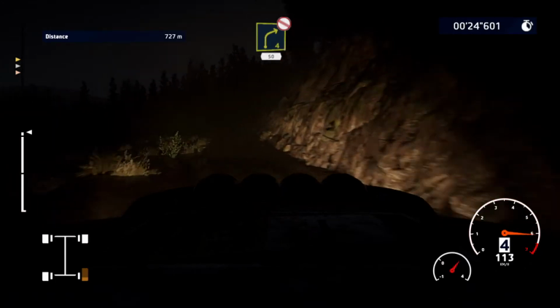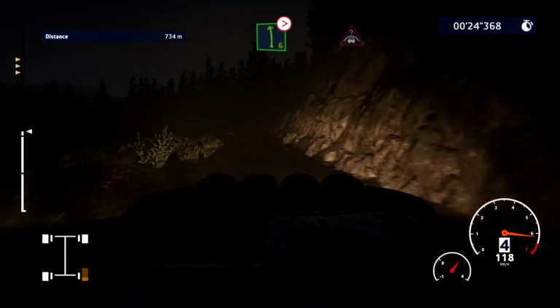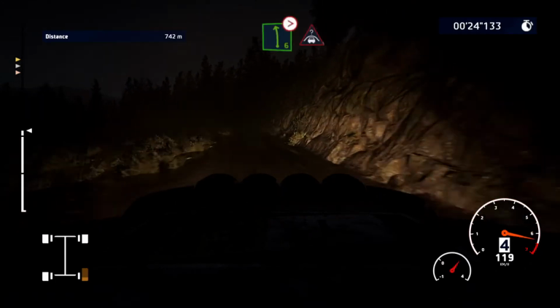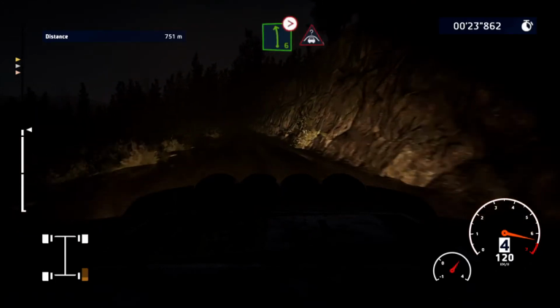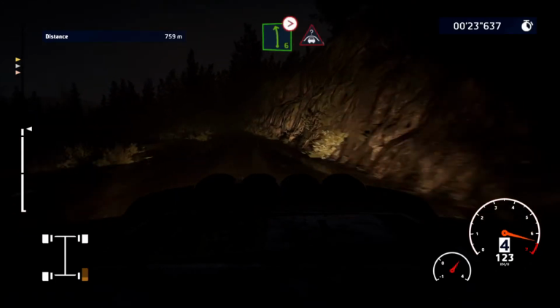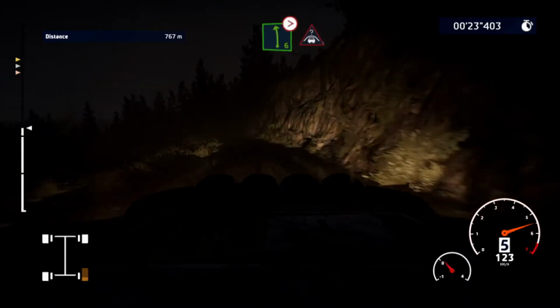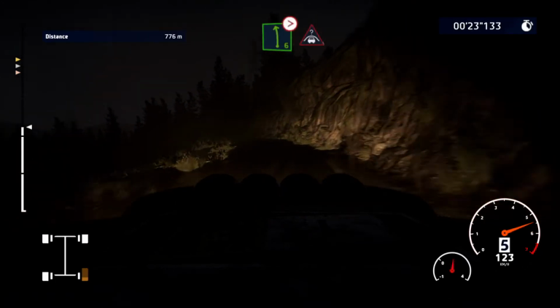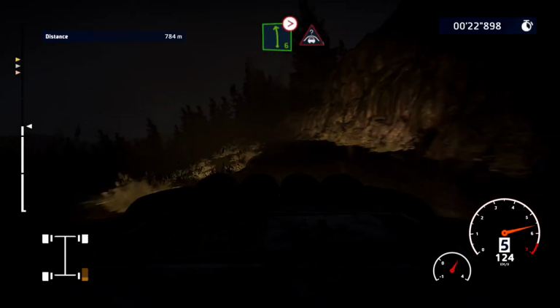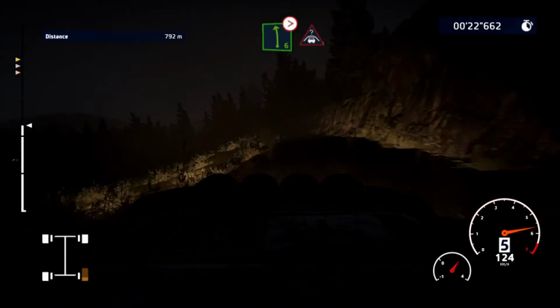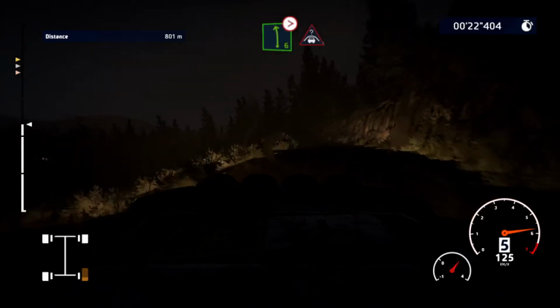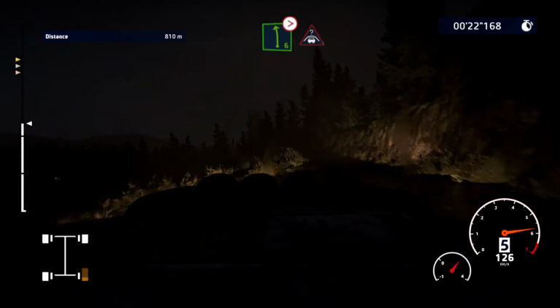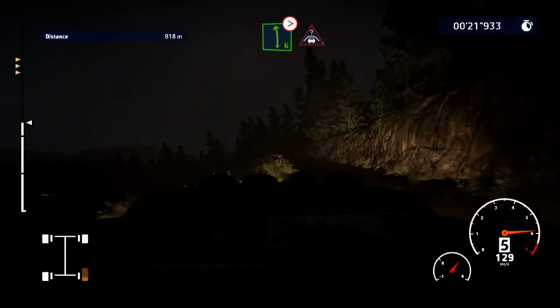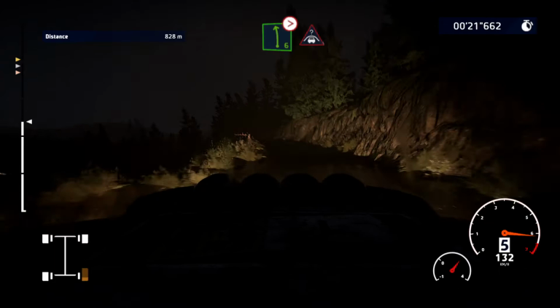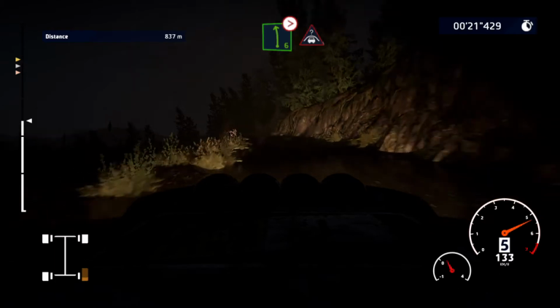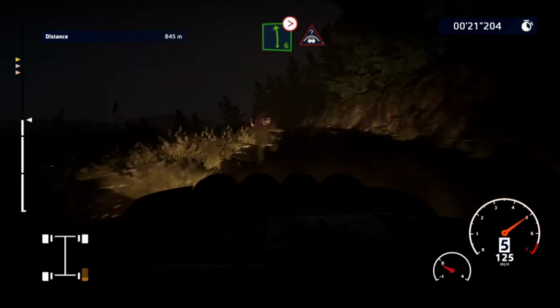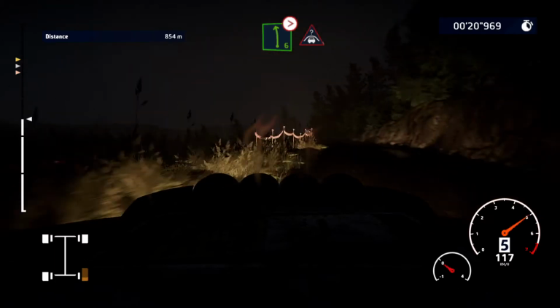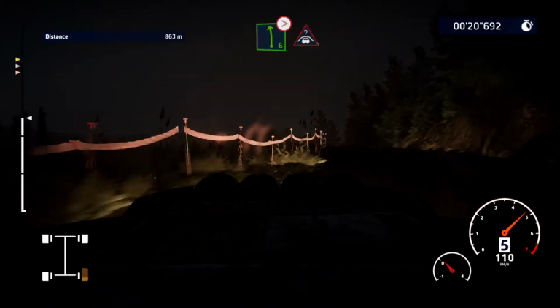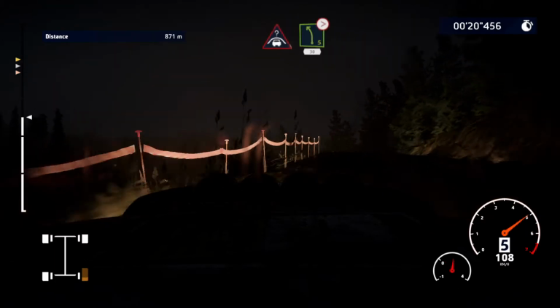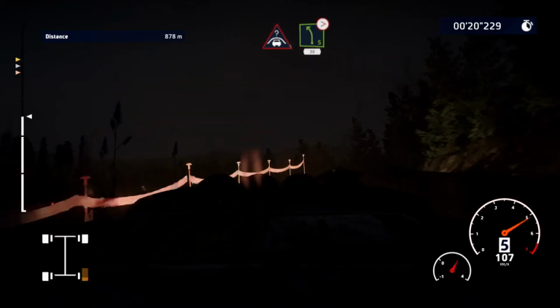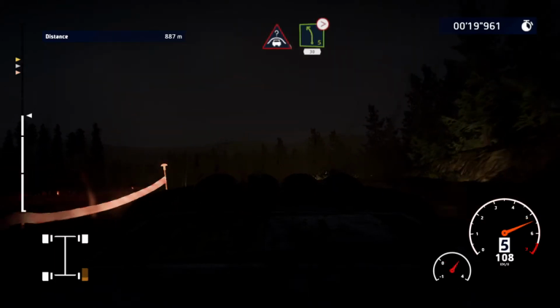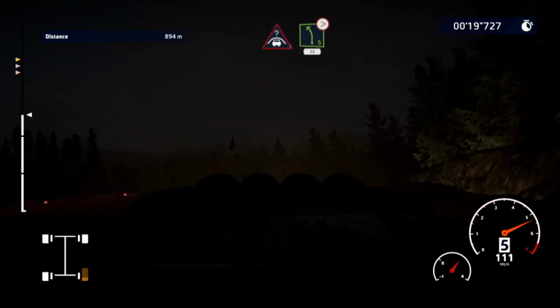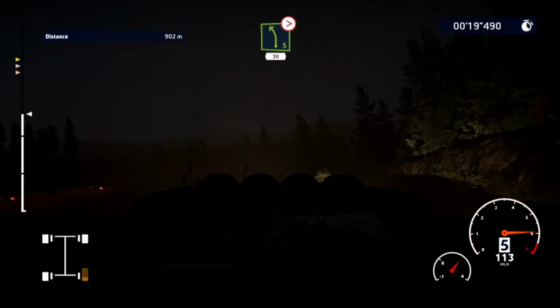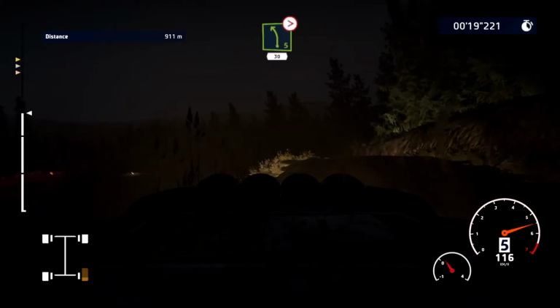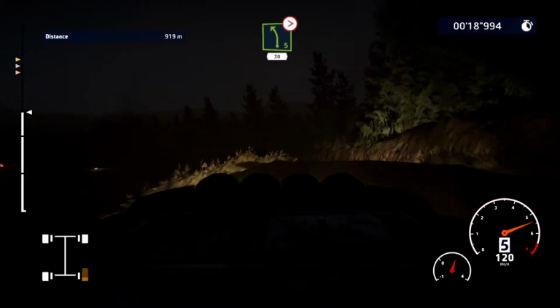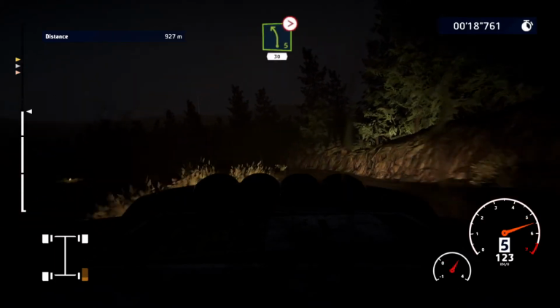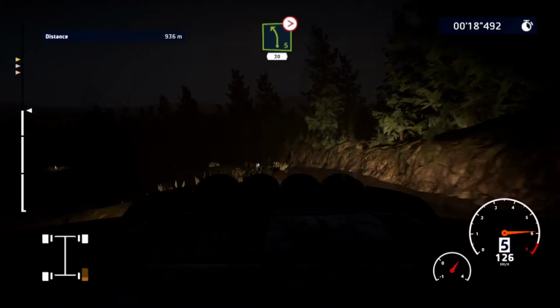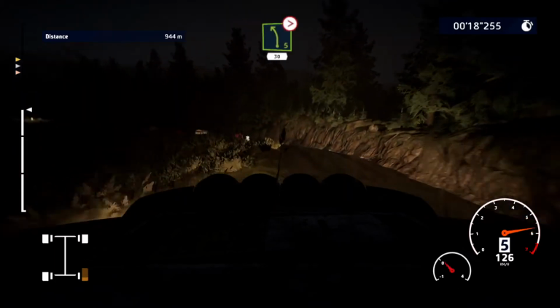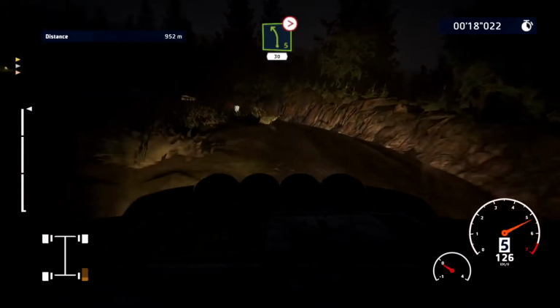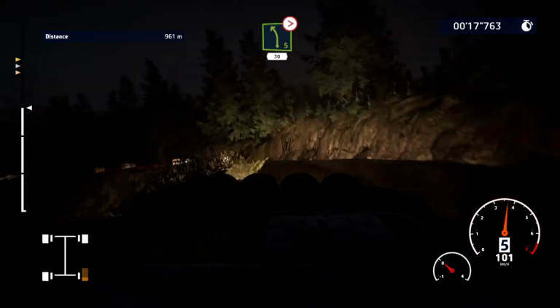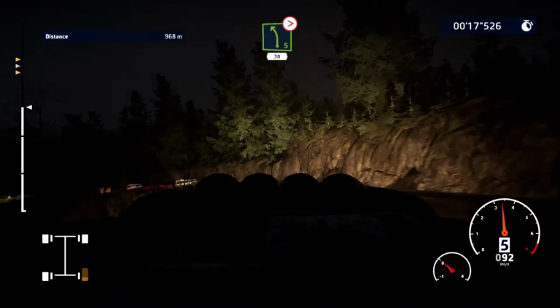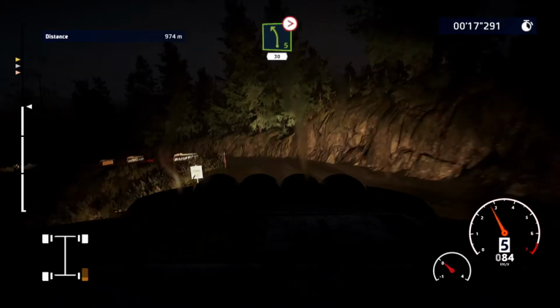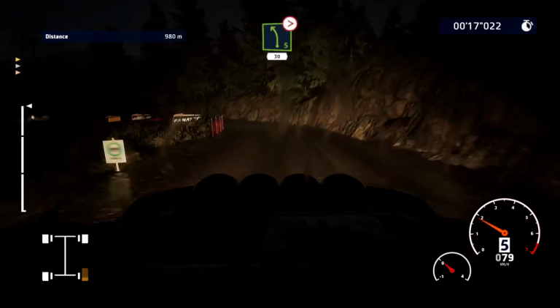Left 6, long, tightens, into crest. And left 5, very long, tightens, 3, medium, at junction, 30.